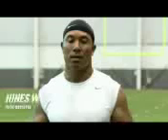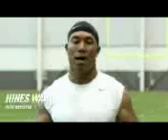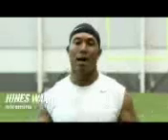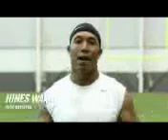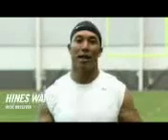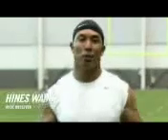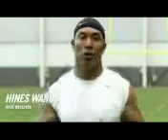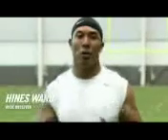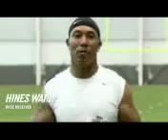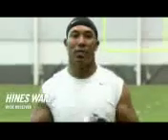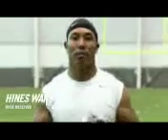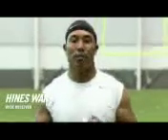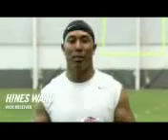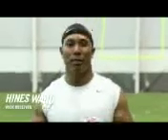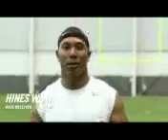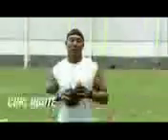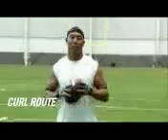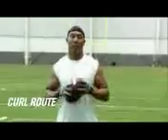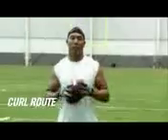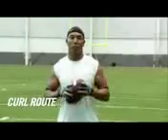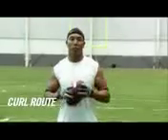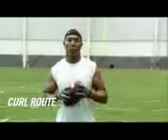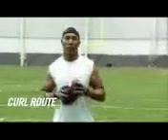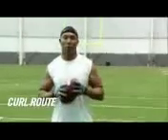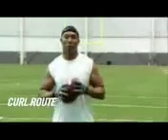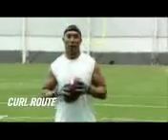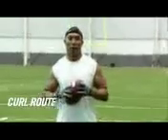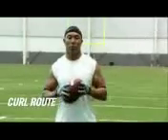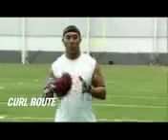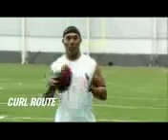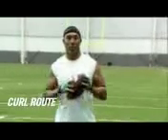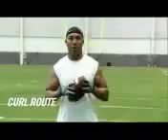Hi, I'm Hines Ward, wide receiver for Pittsburgh, and today I'm going to teach you how to run a curl route. So come on, let's go.